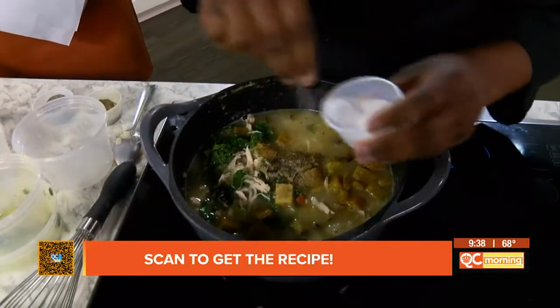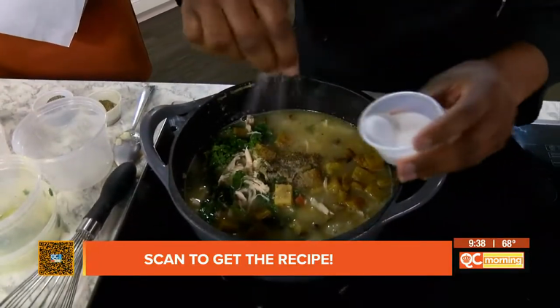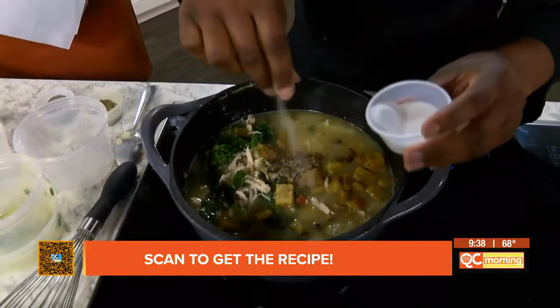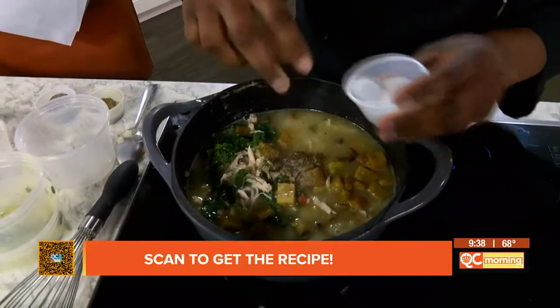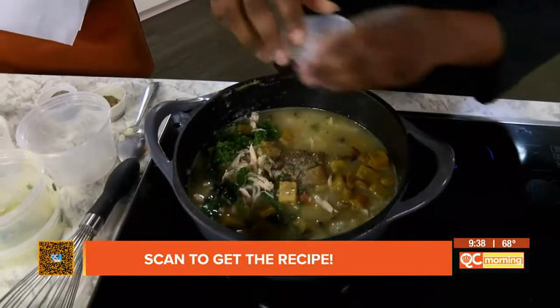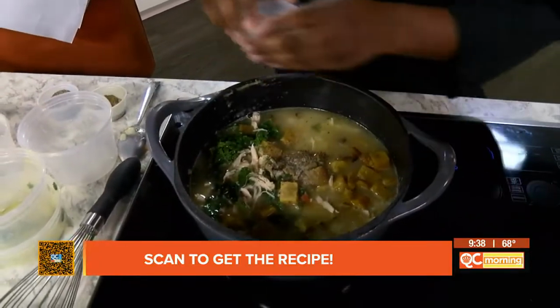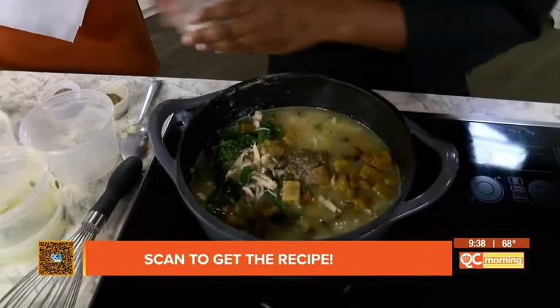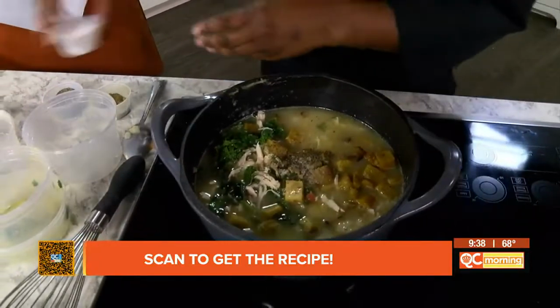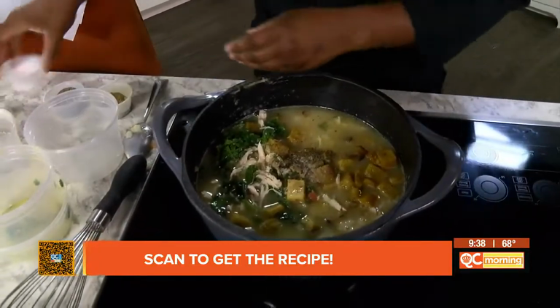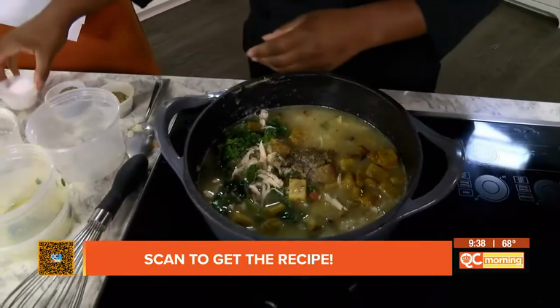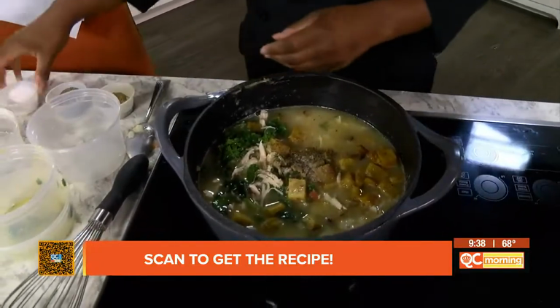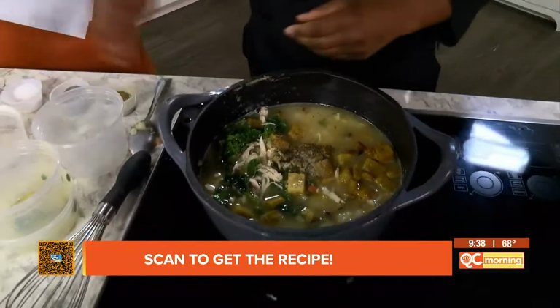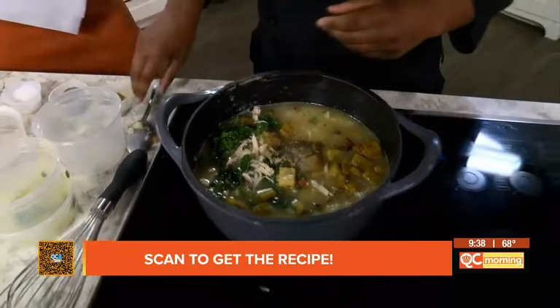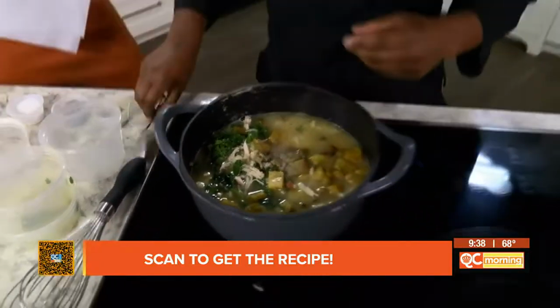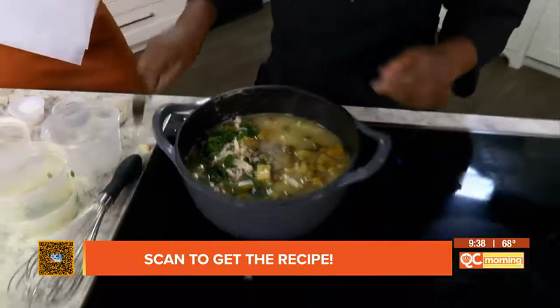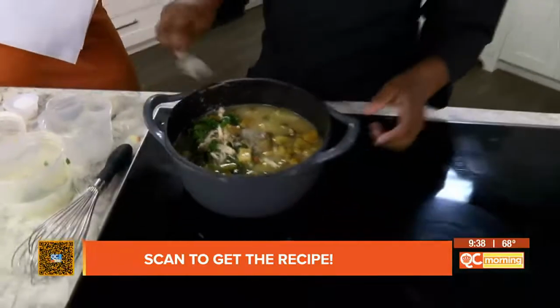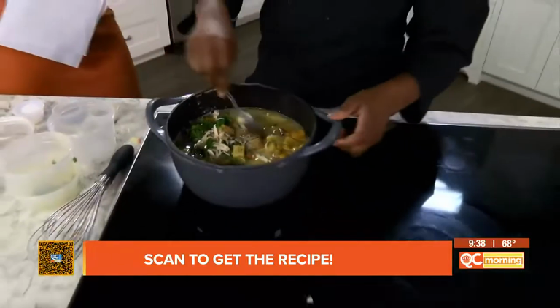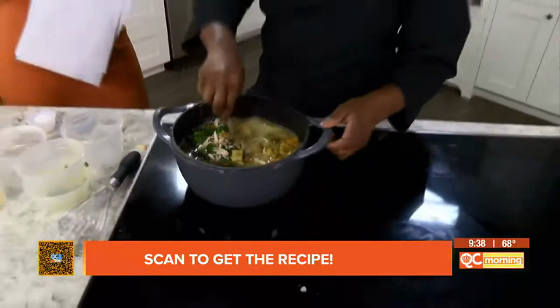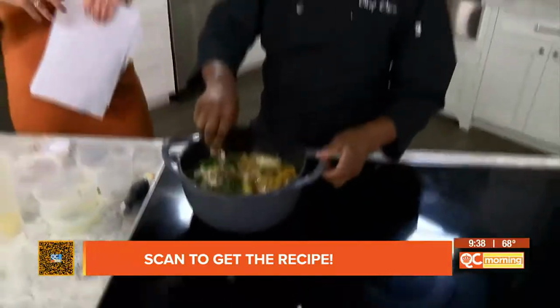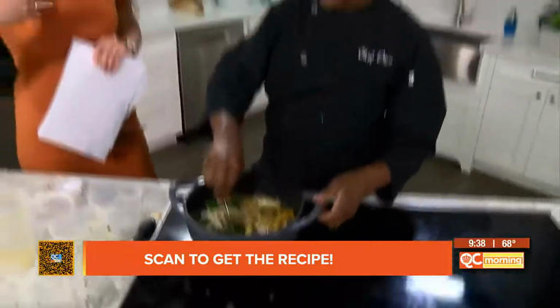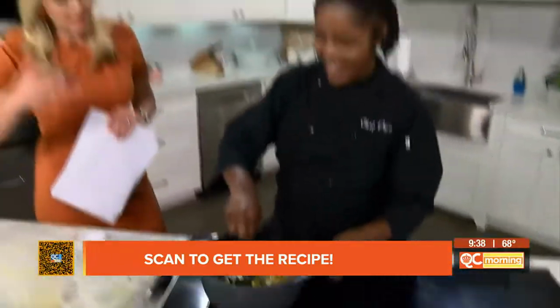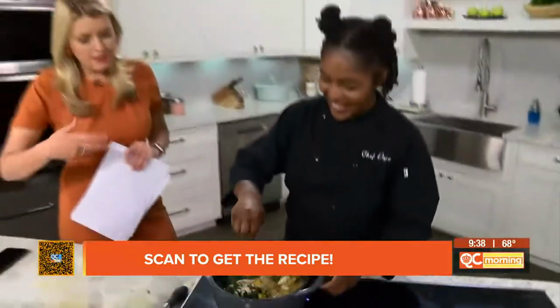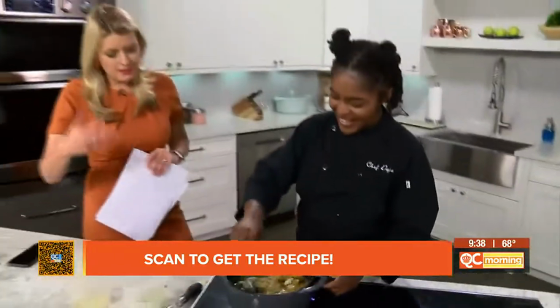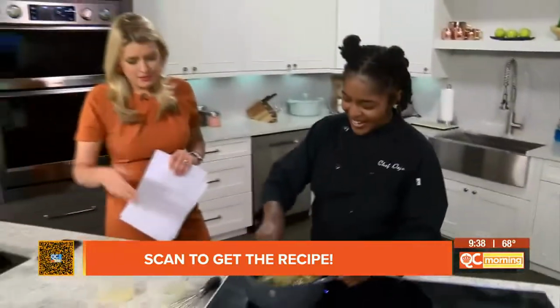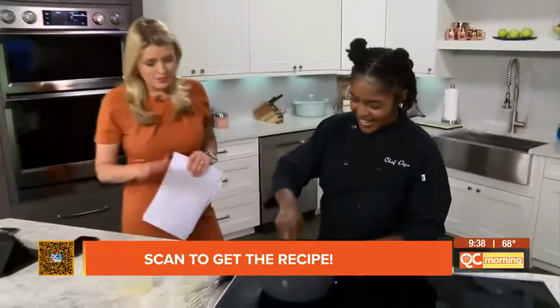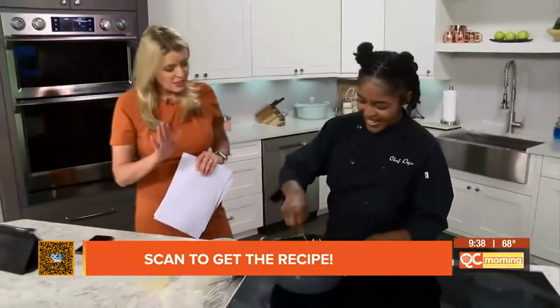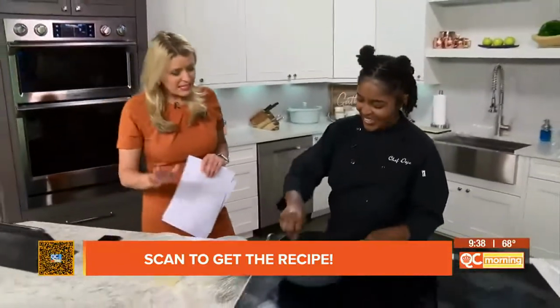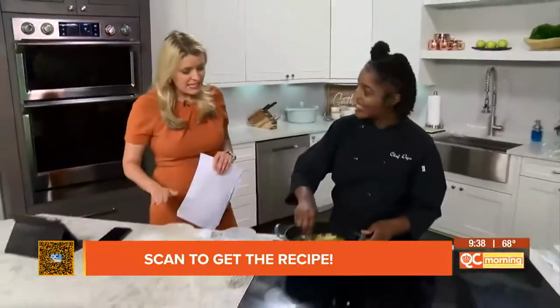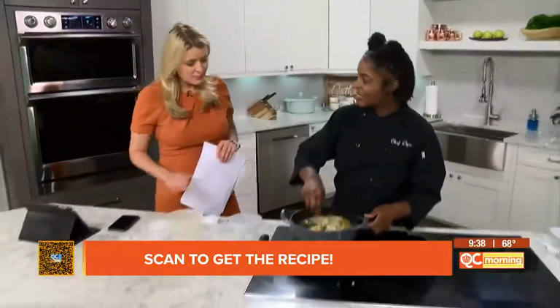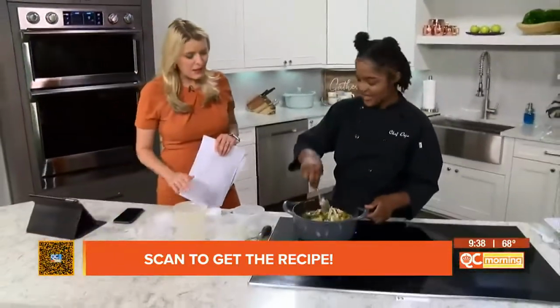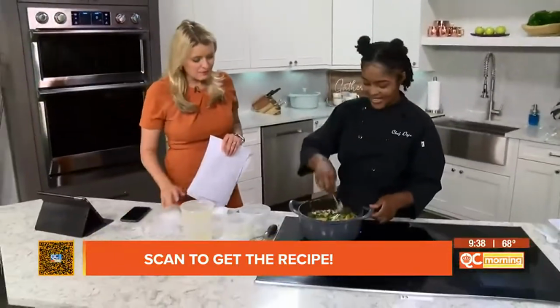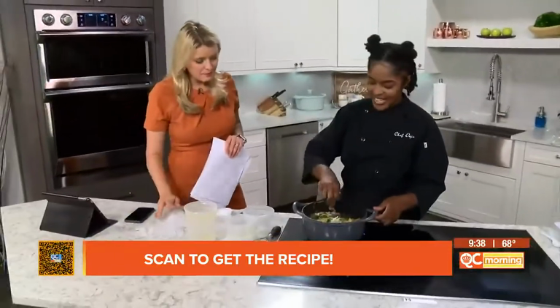What is your trick? You just keep tasting it and seeing — okay, all right — until you get it to that spot. Yes.